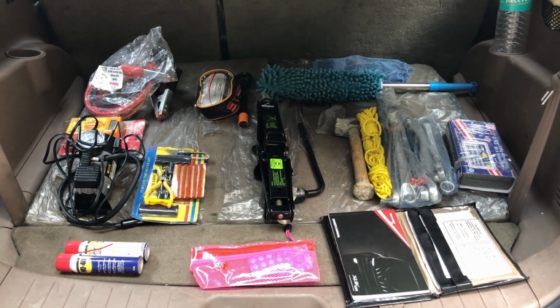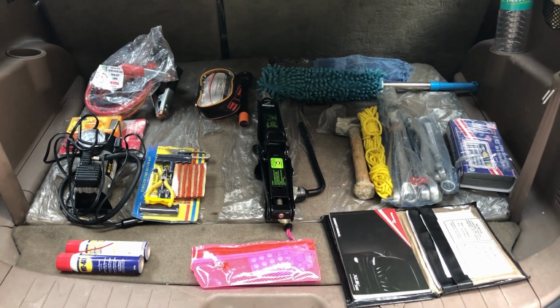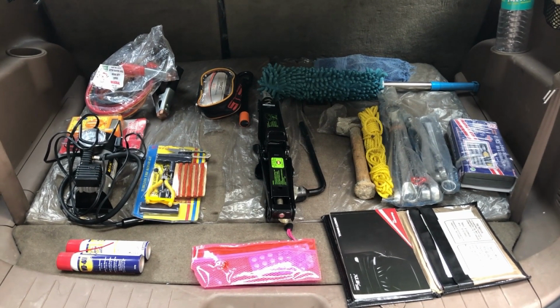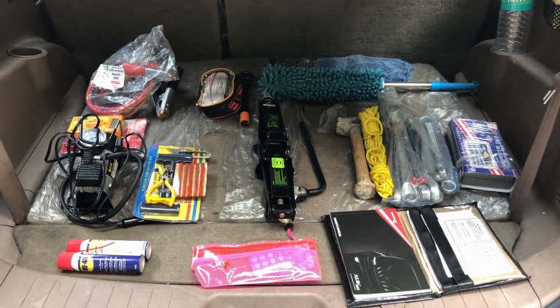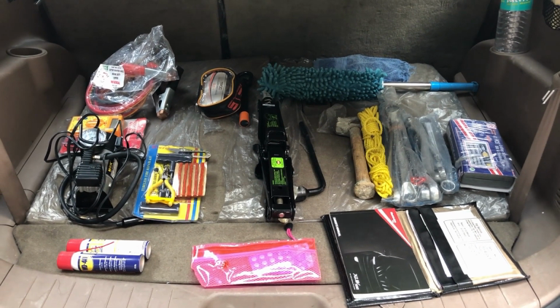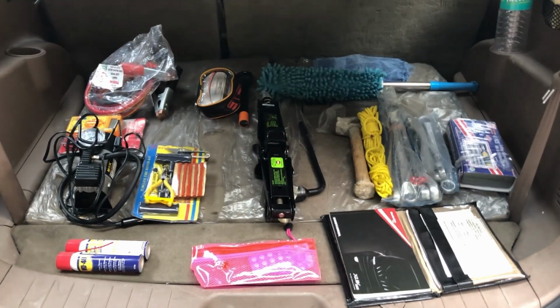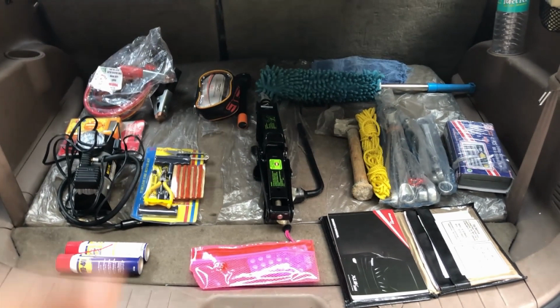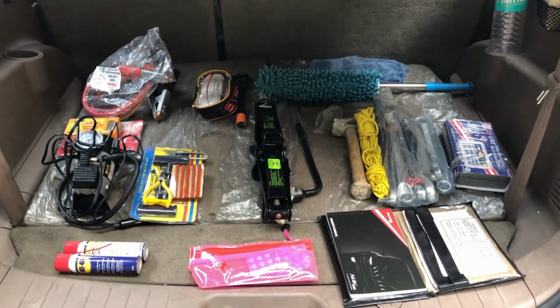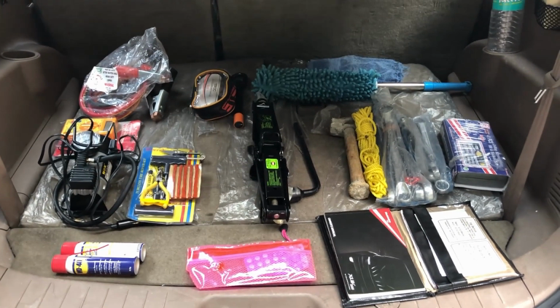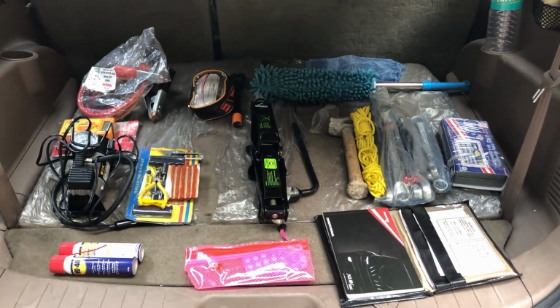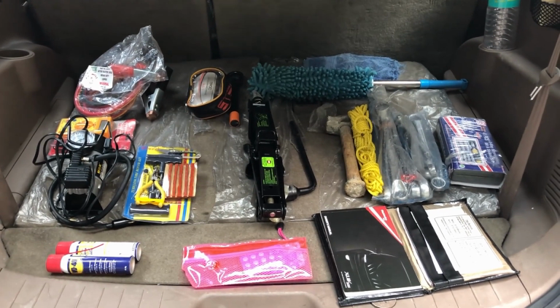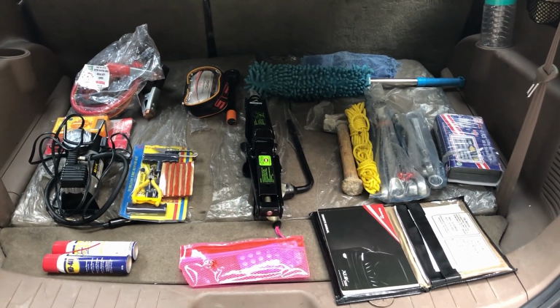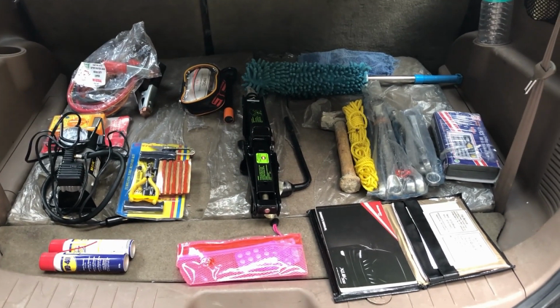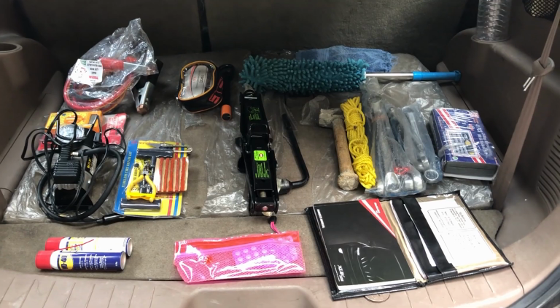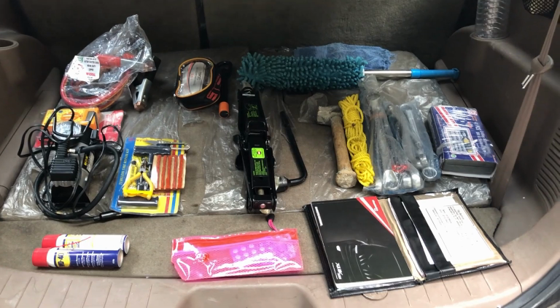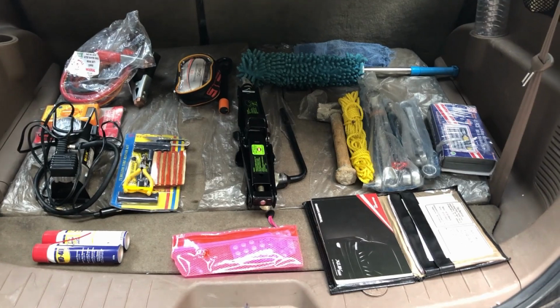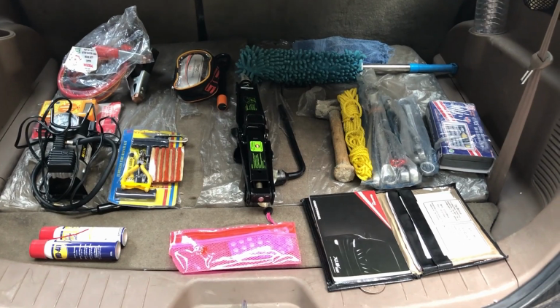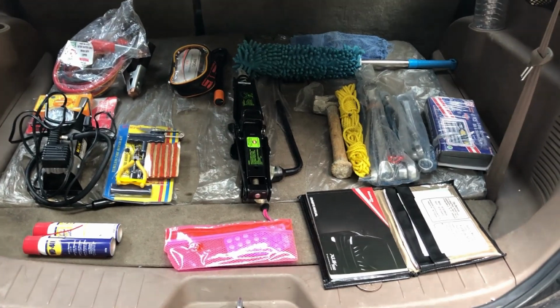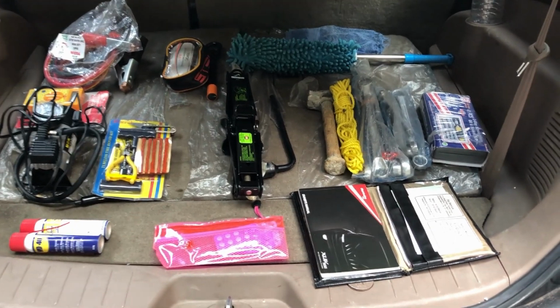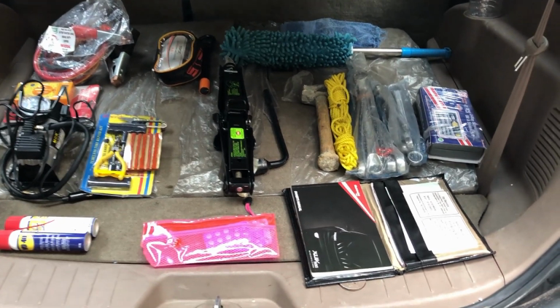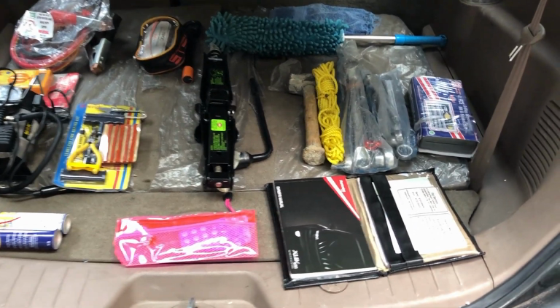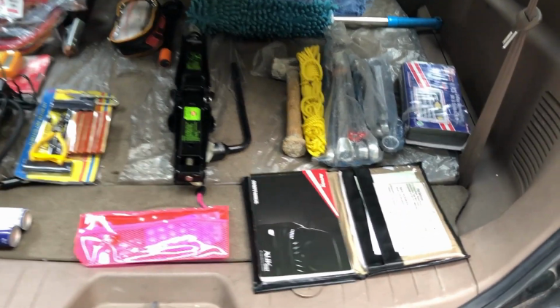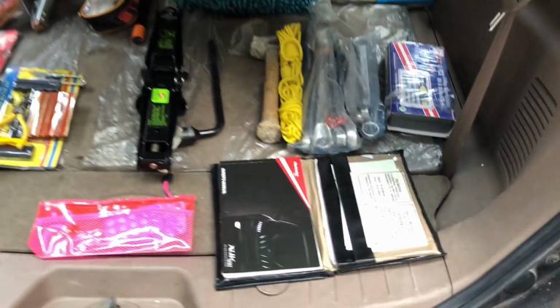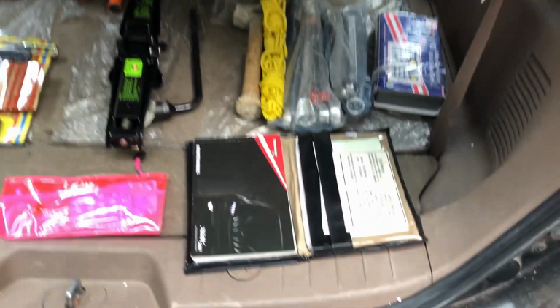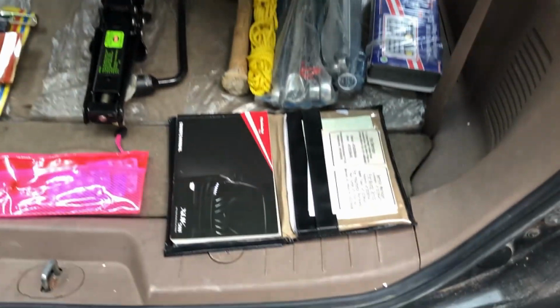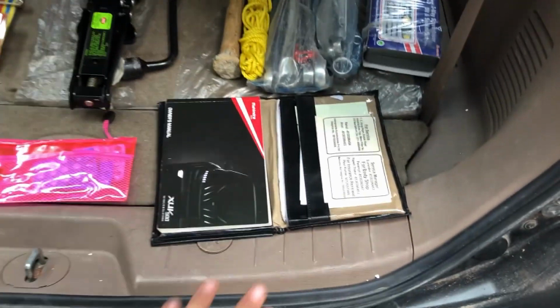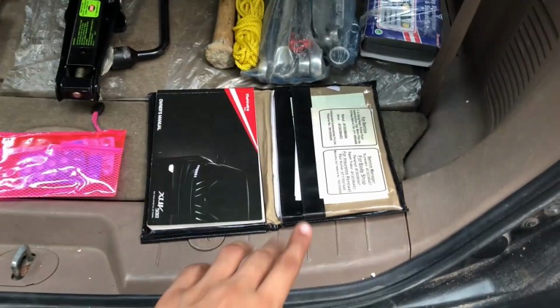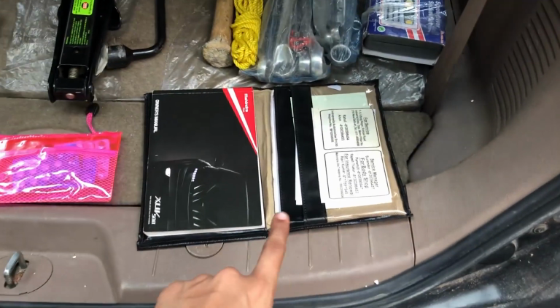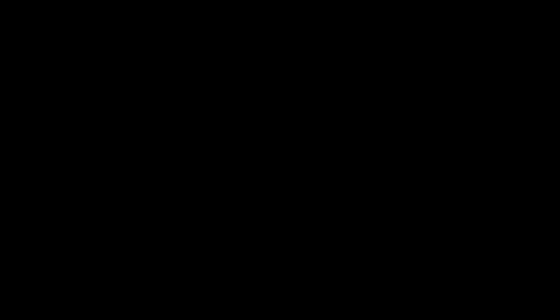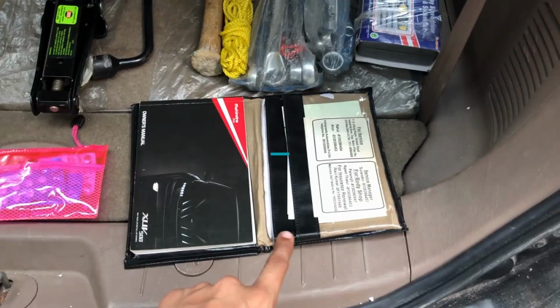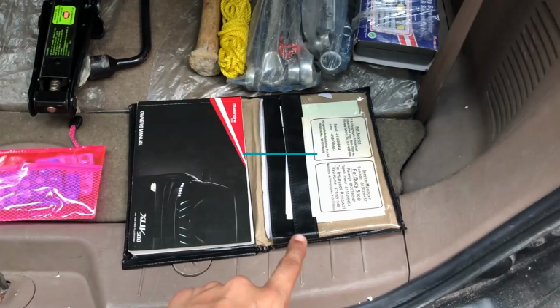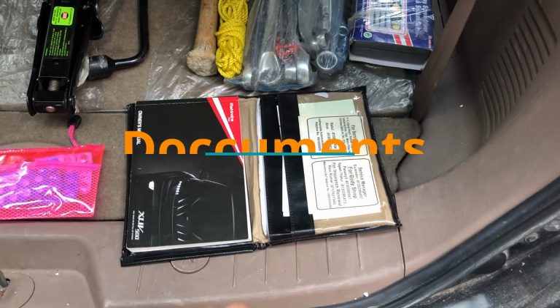These are the things that I always keep in my car. Let's start with number 1.